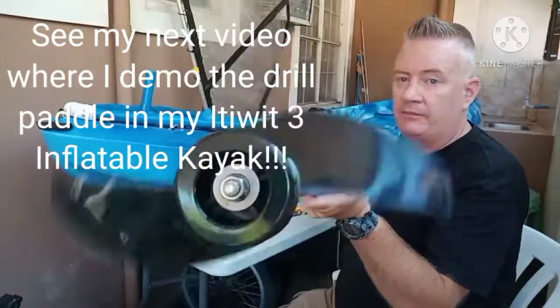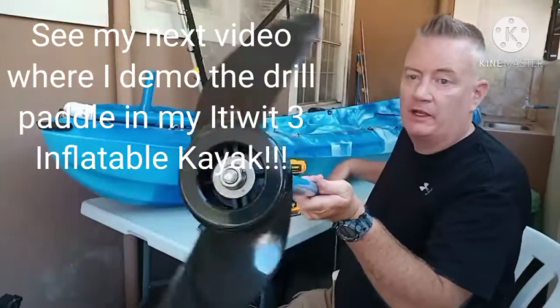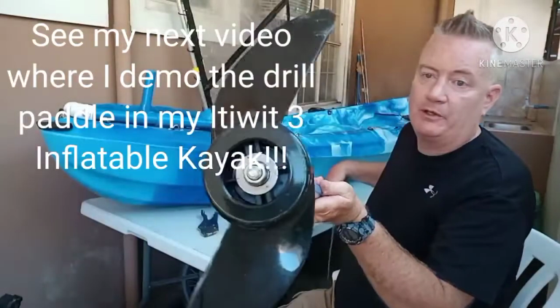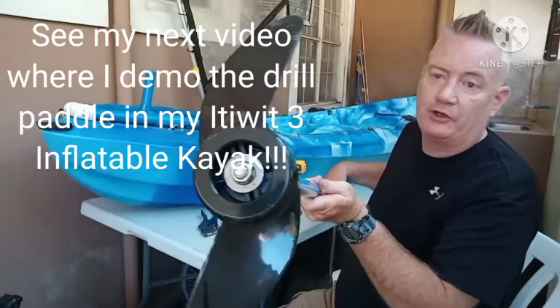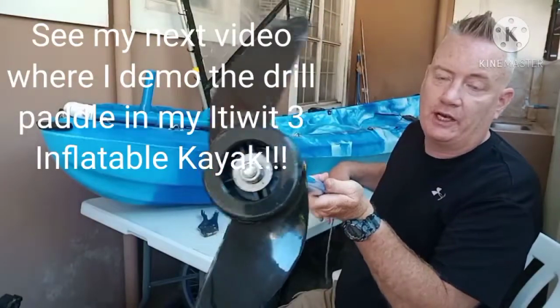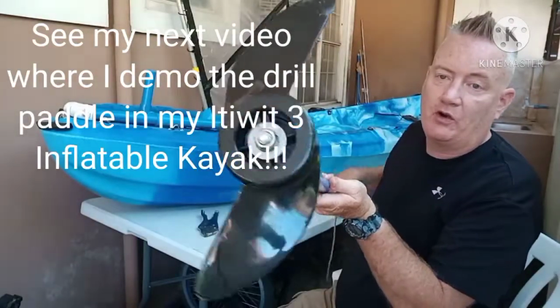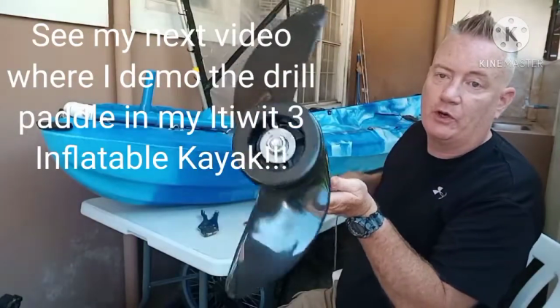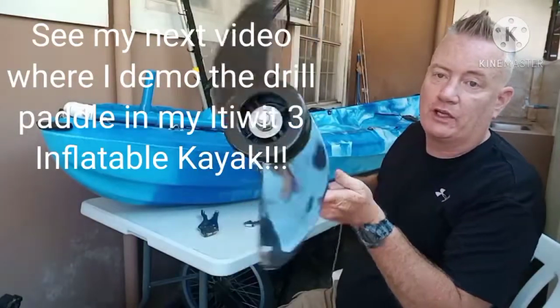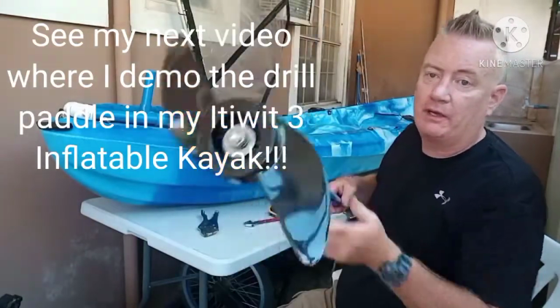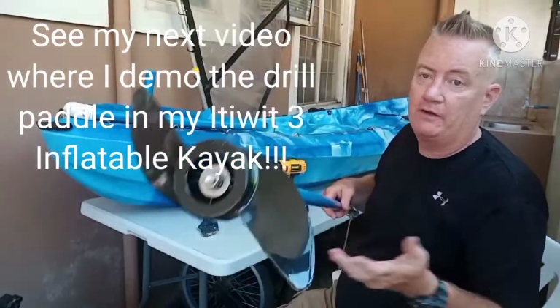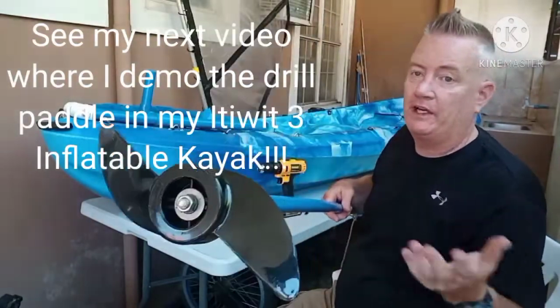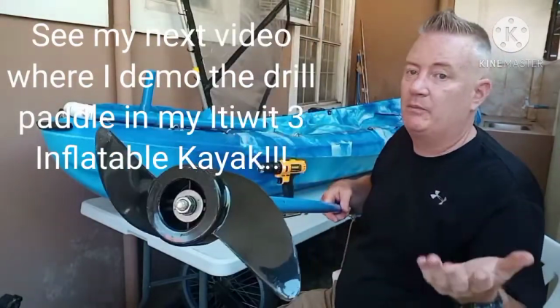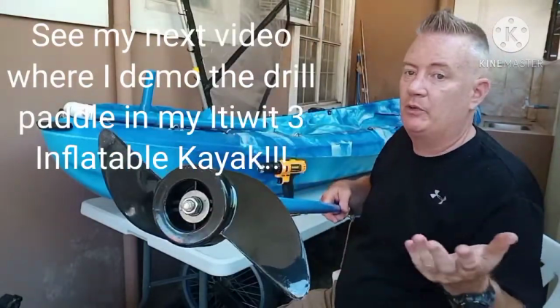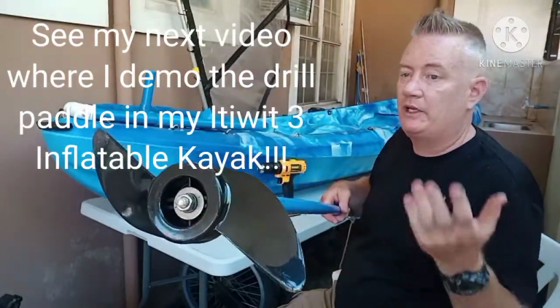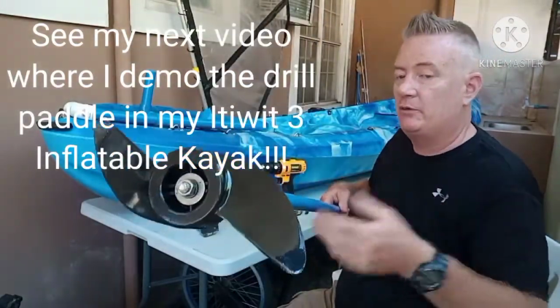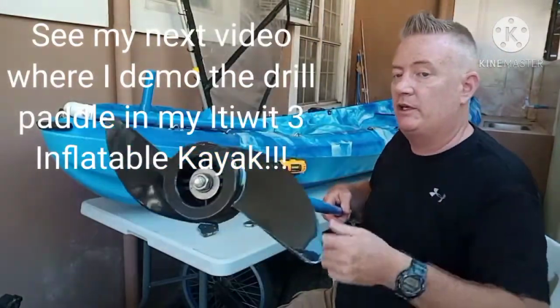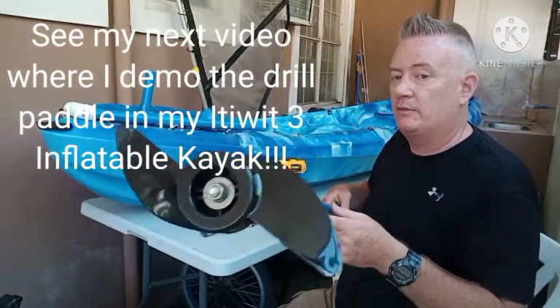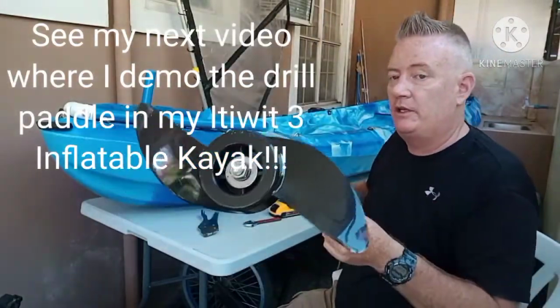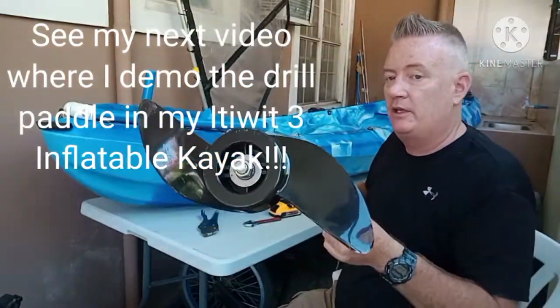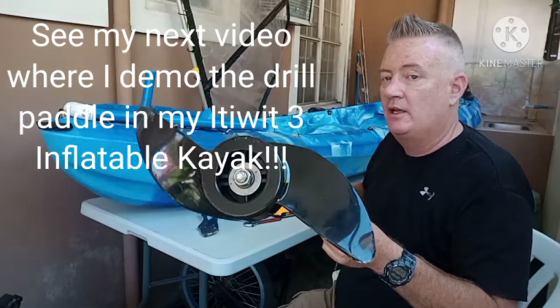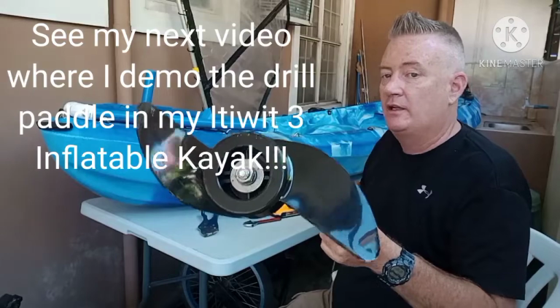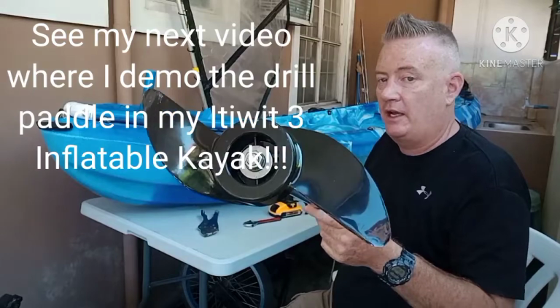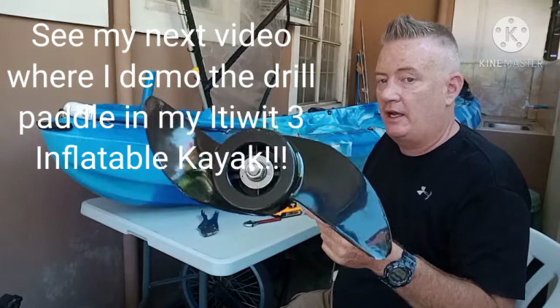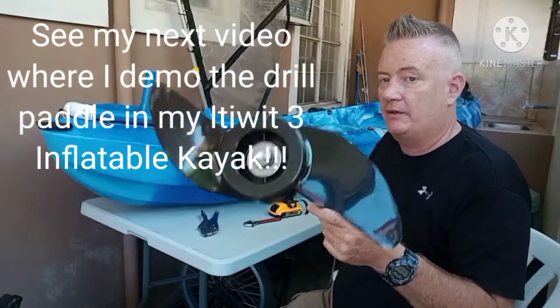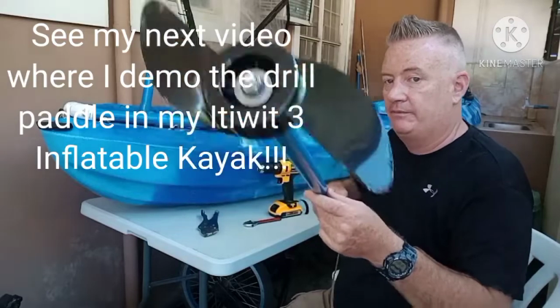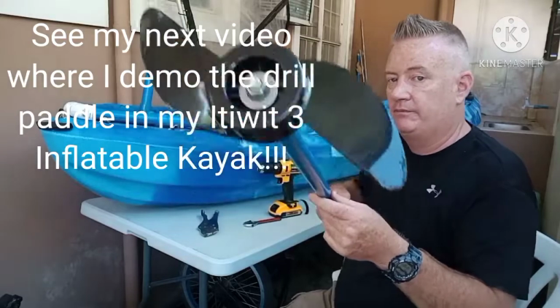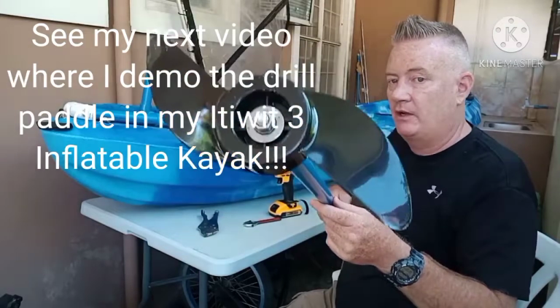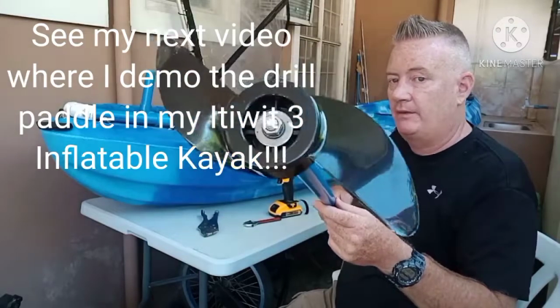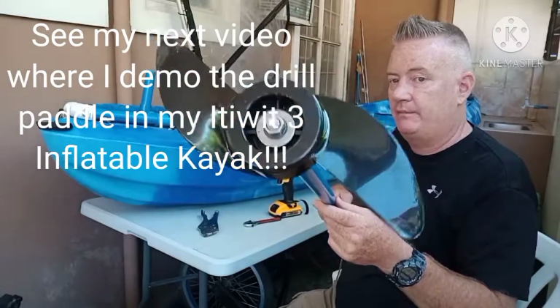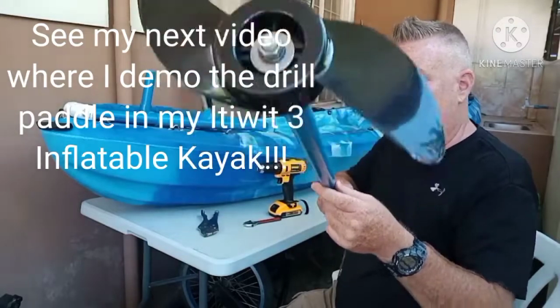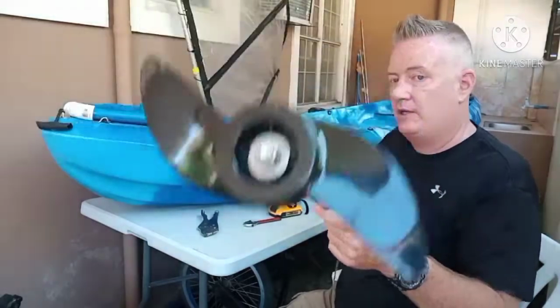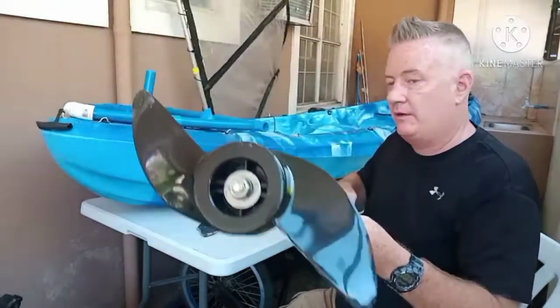That's it, guys — check it out! Check out the video next week where I'll be showing you how it works in my inflatable ET Wheat three kayak. All right, have a great day!